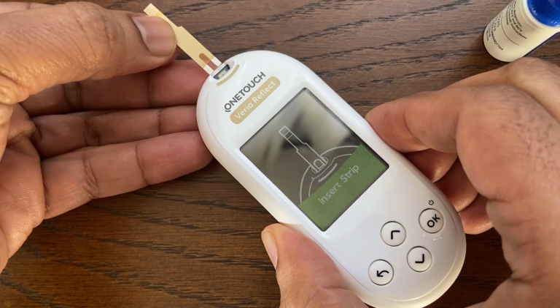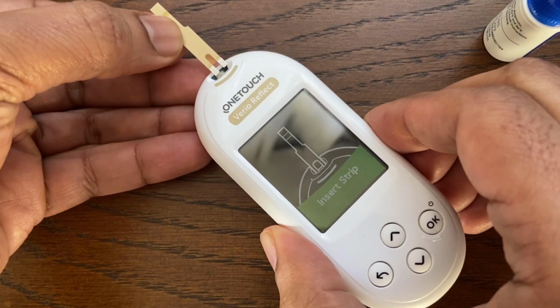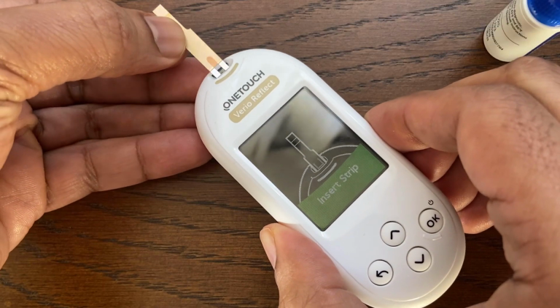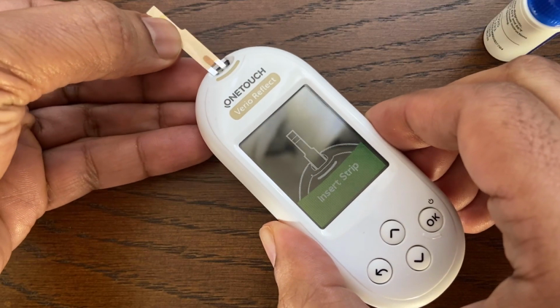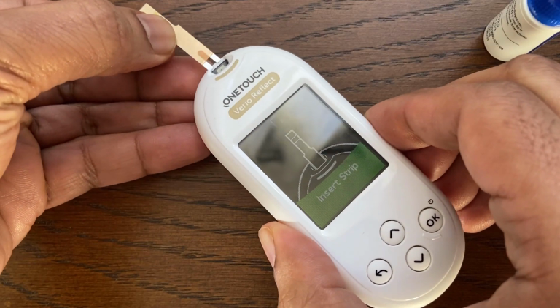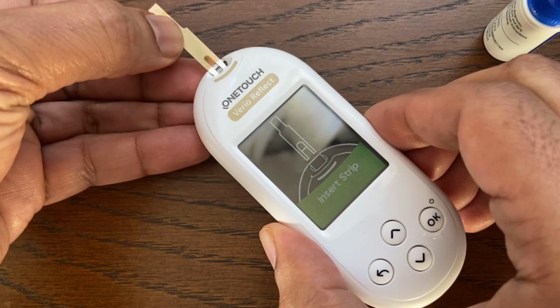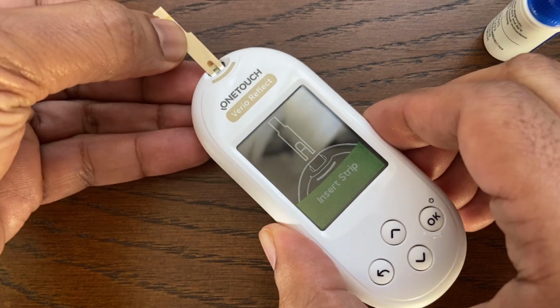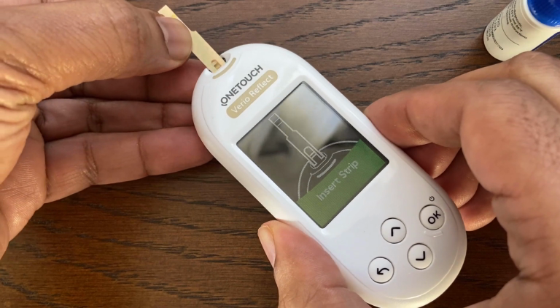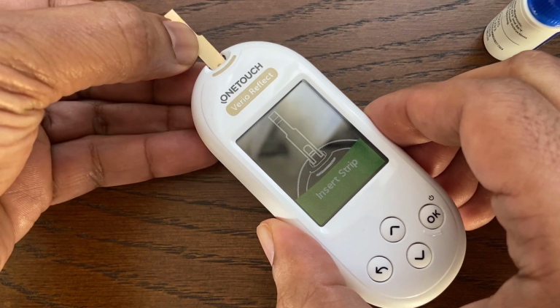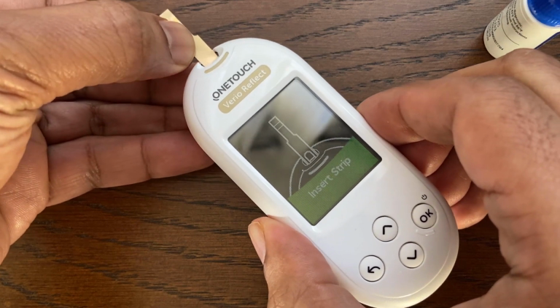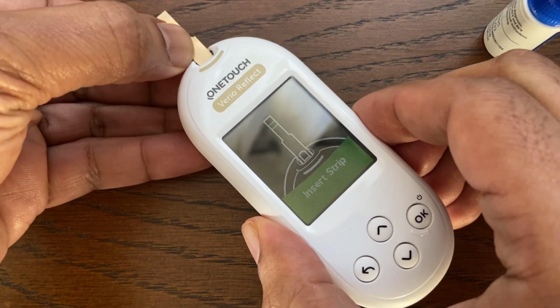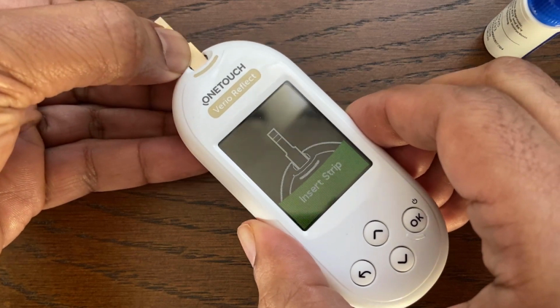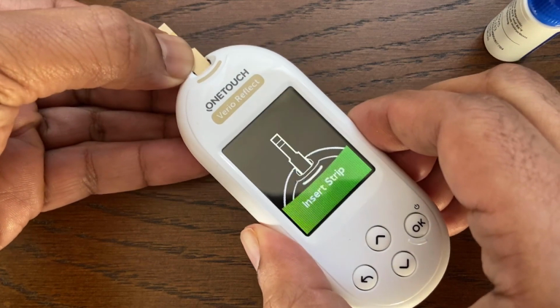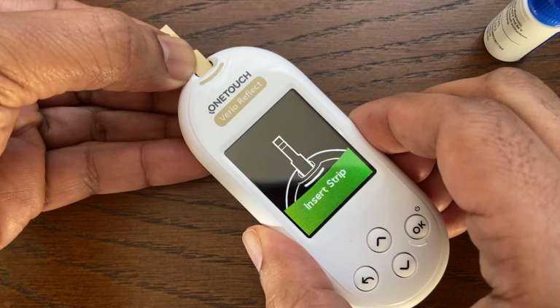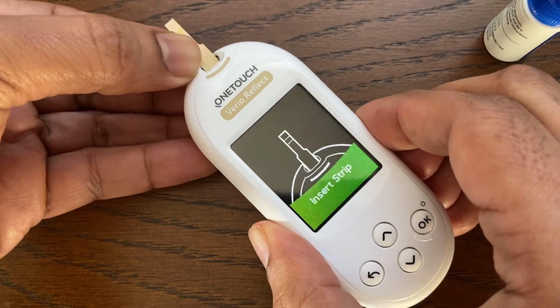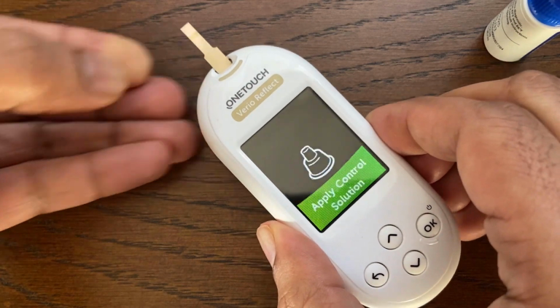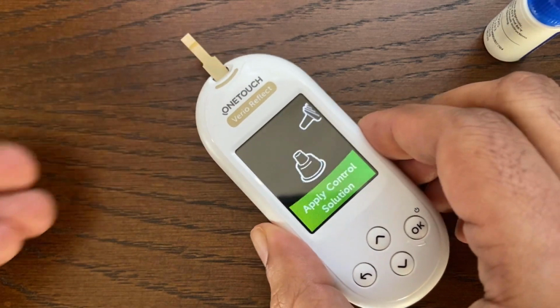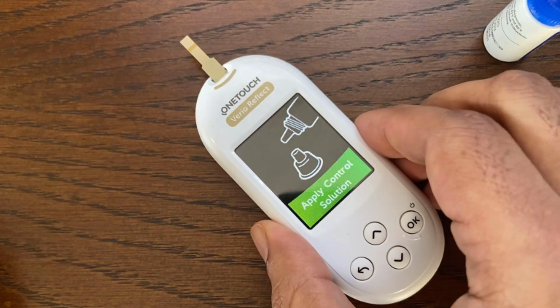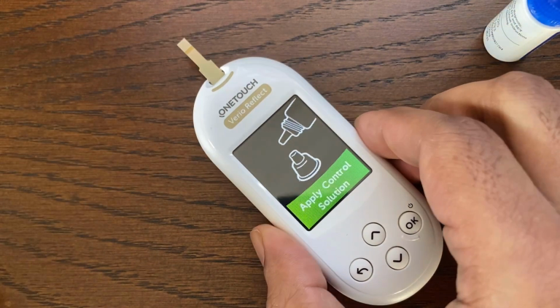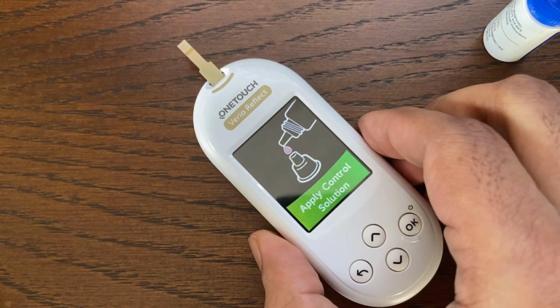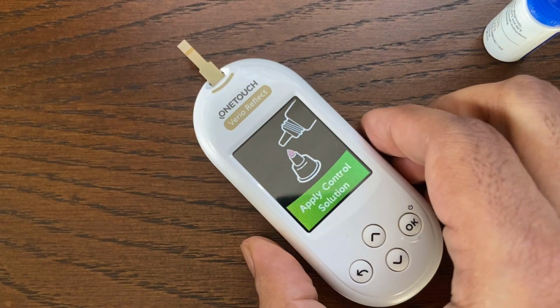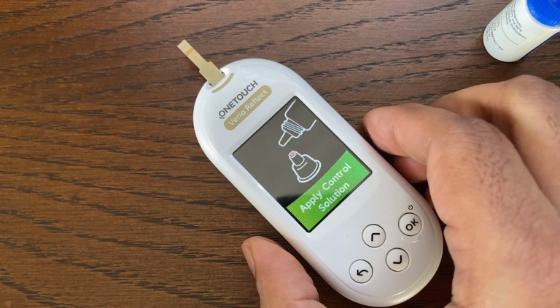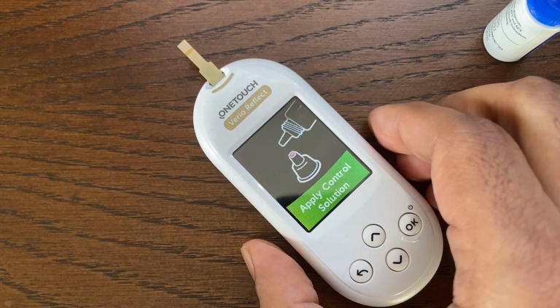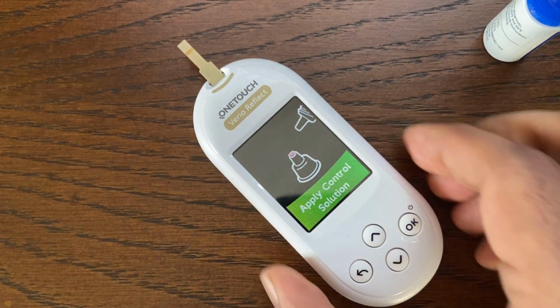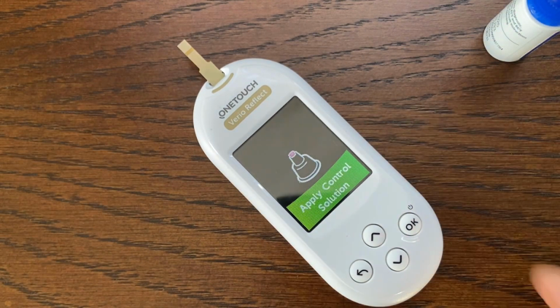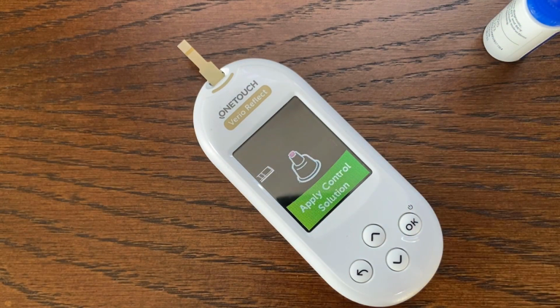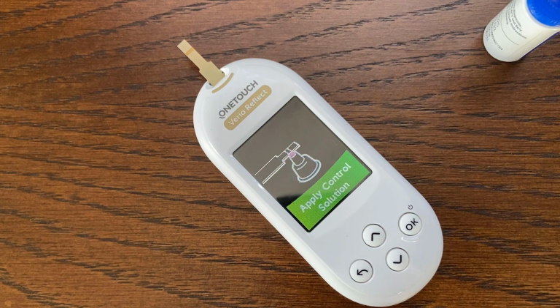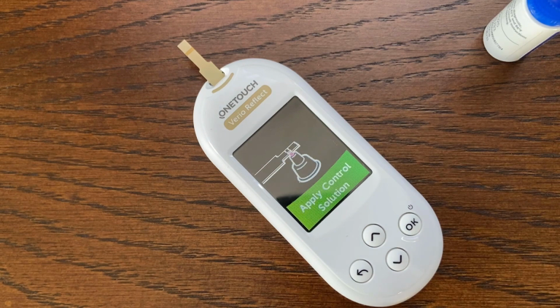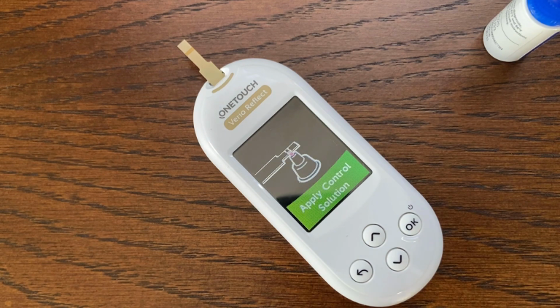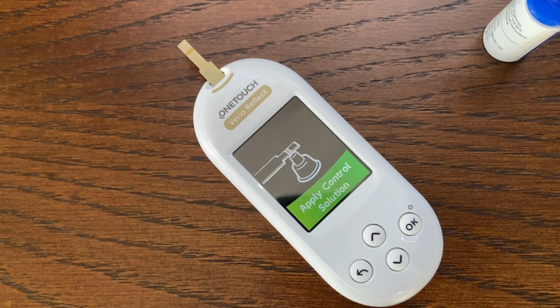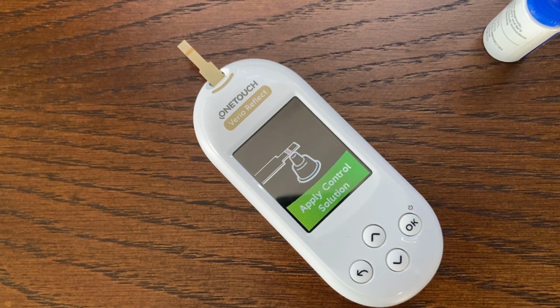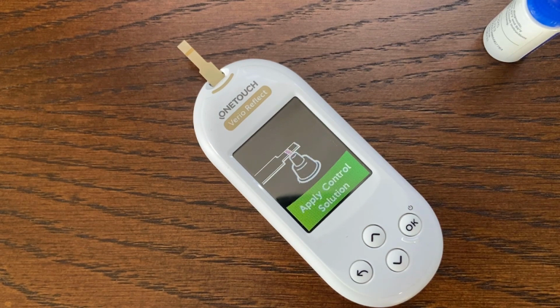Next, take a test strip out of the bottle and insert the test strip into the meter's test strip port. When the 'Apply Control Solution' message appears on the screen, the meter is ready for the test.